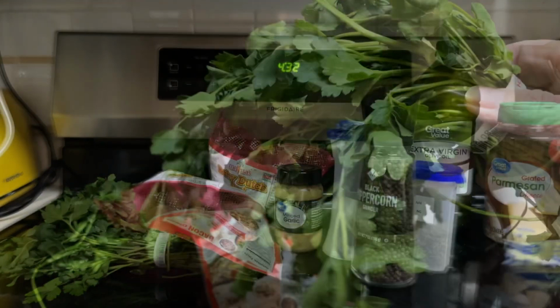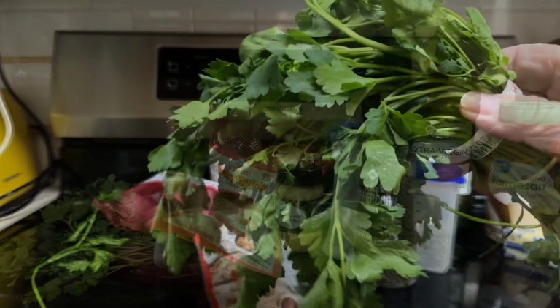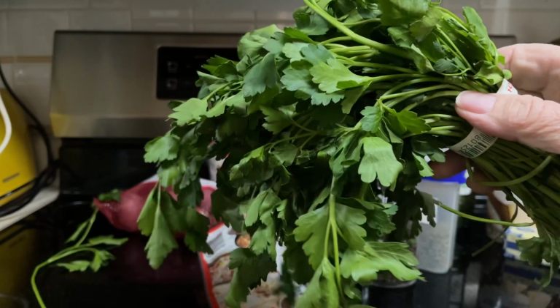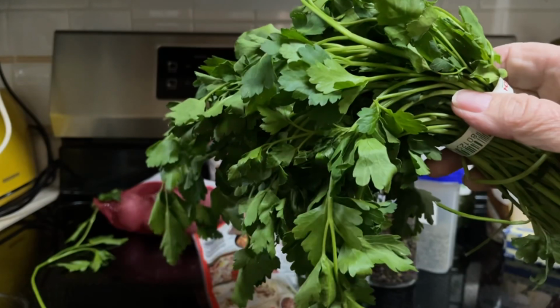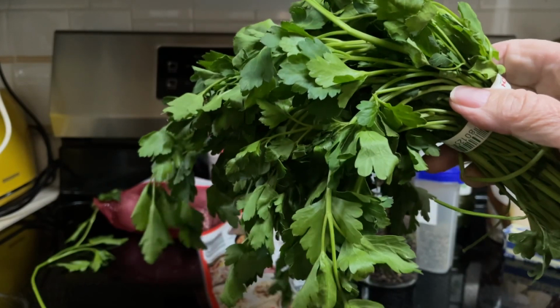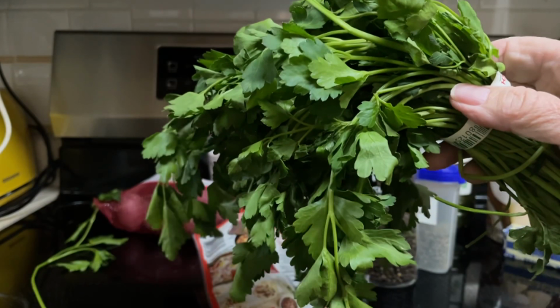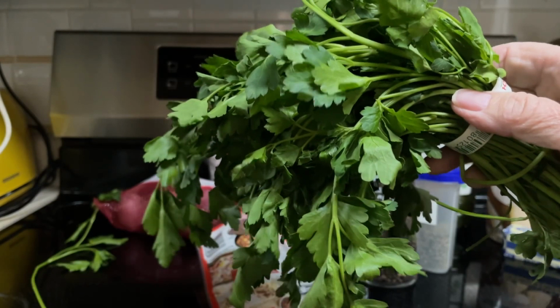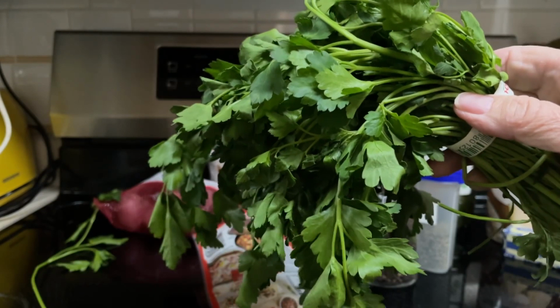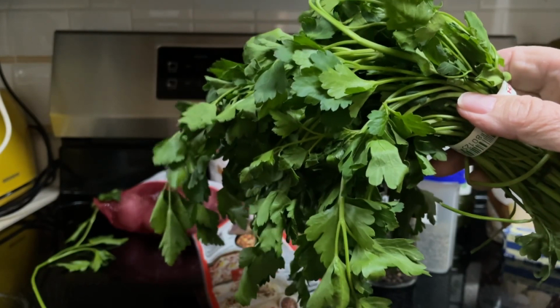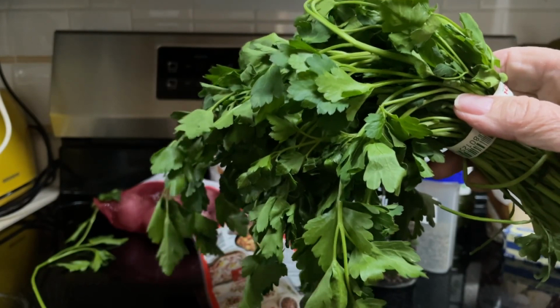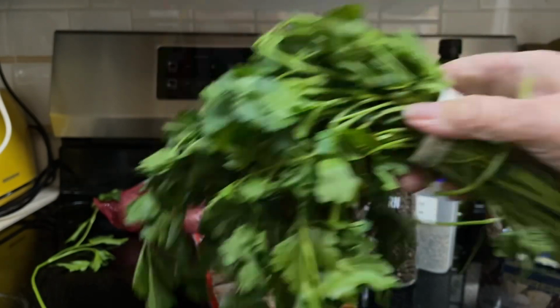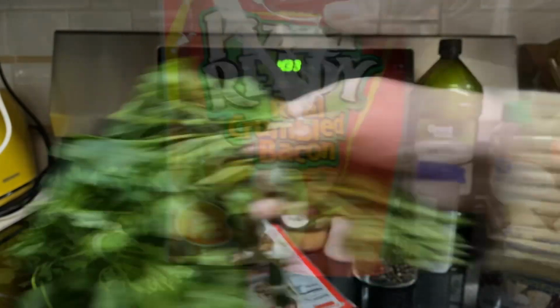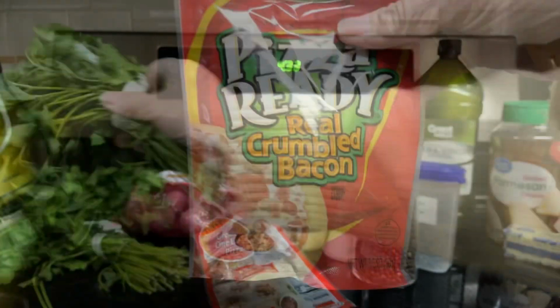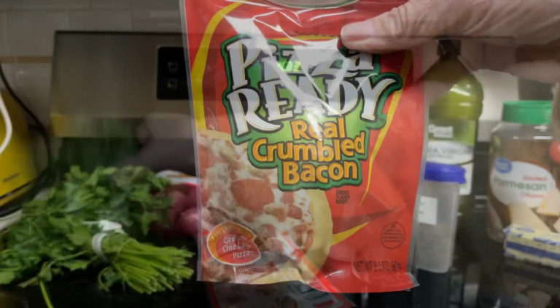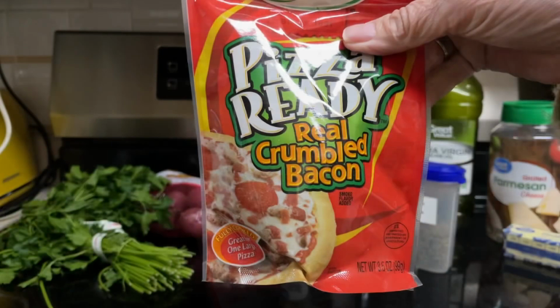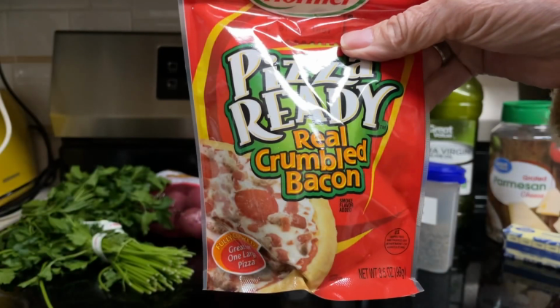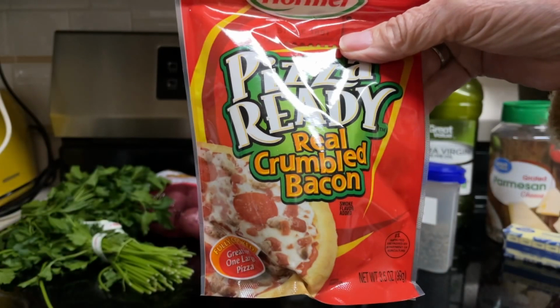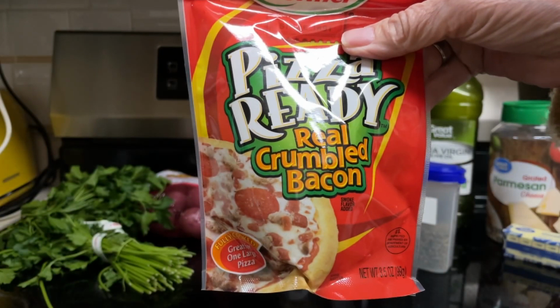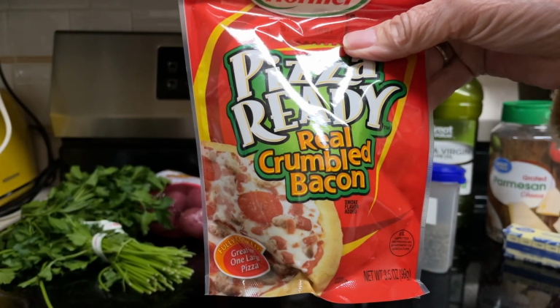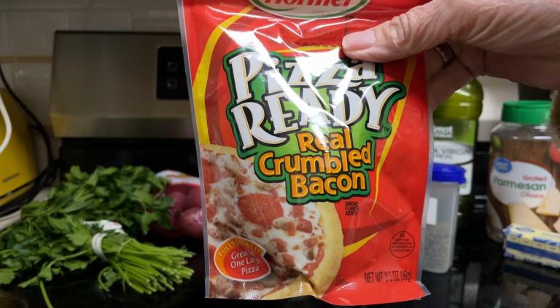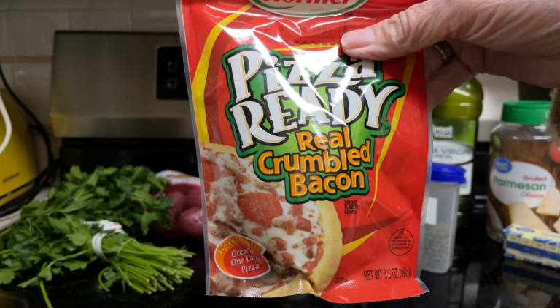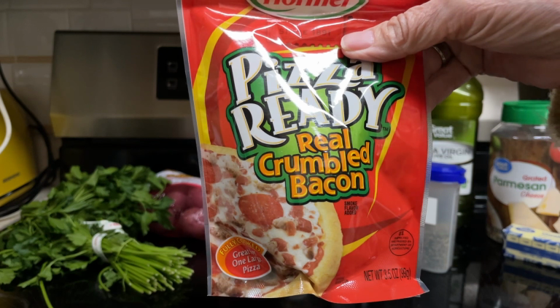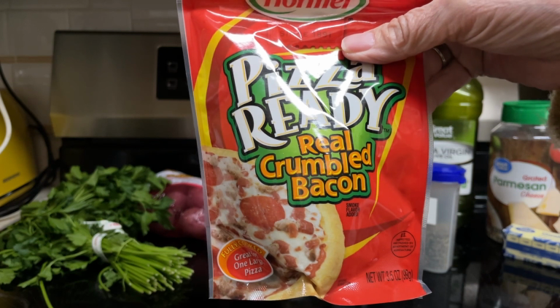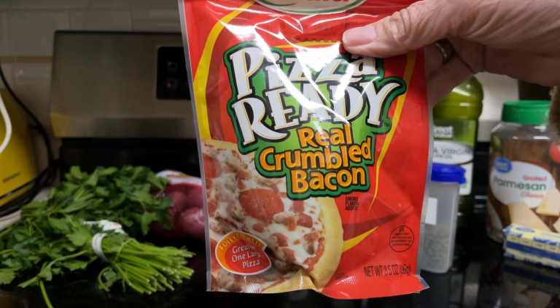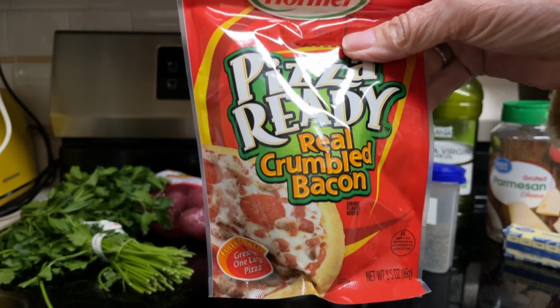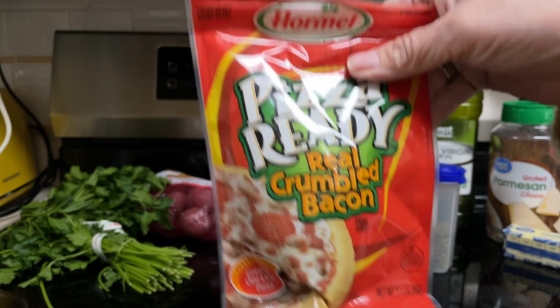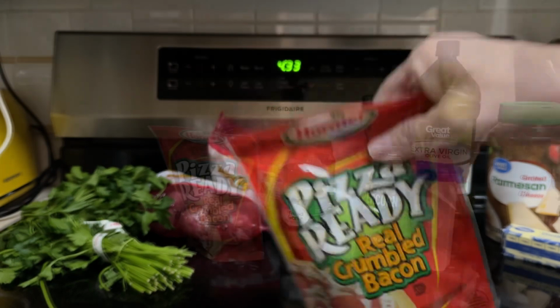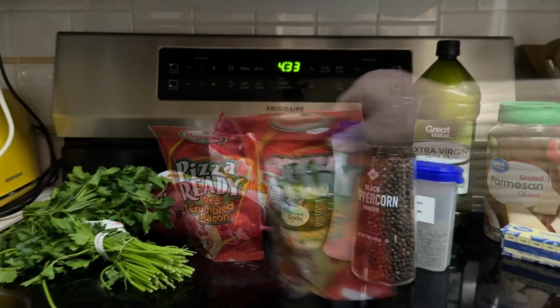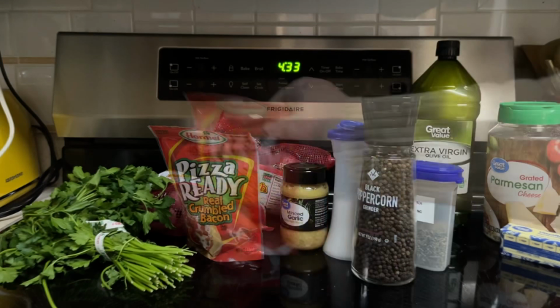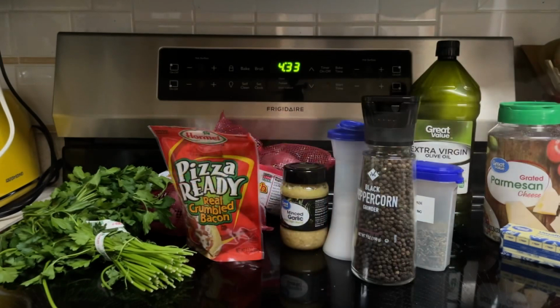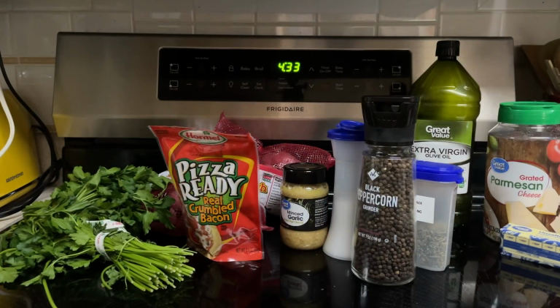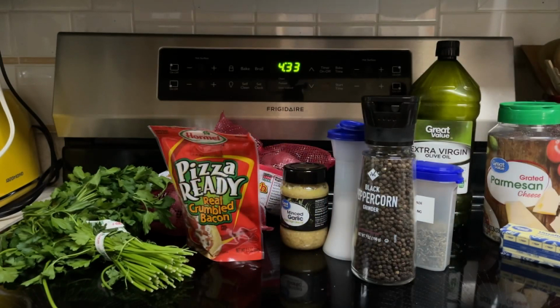Fresh chopped parsley for garnish. One-half cup crispy bacon bits, optional. So let's begin.